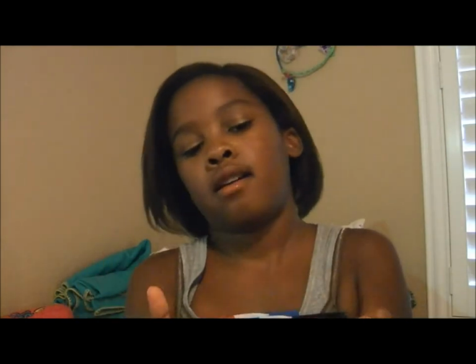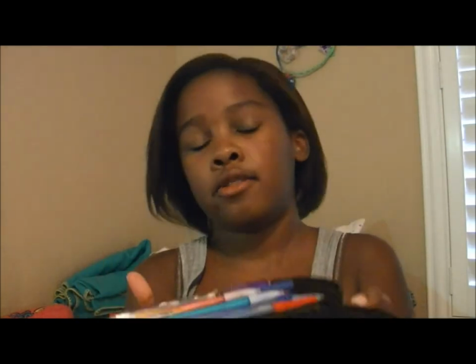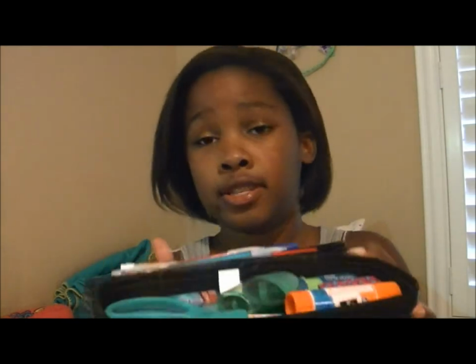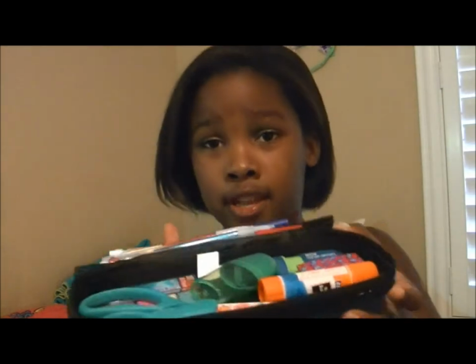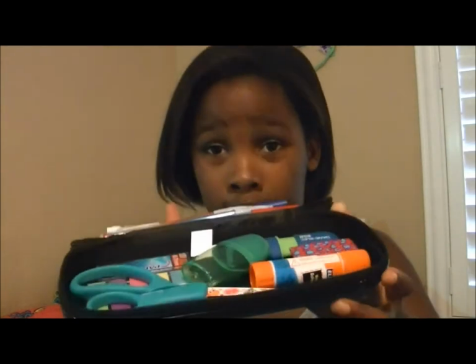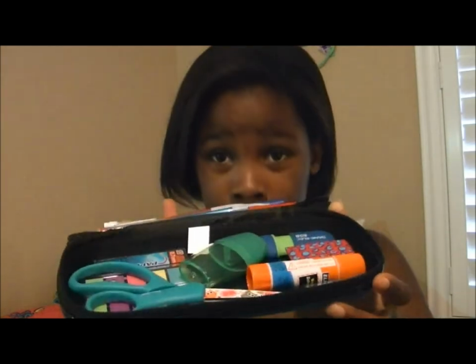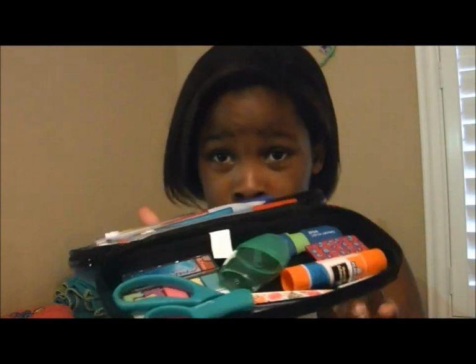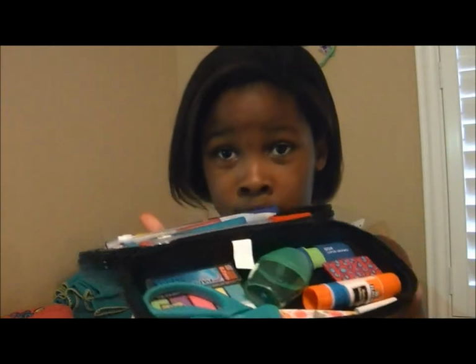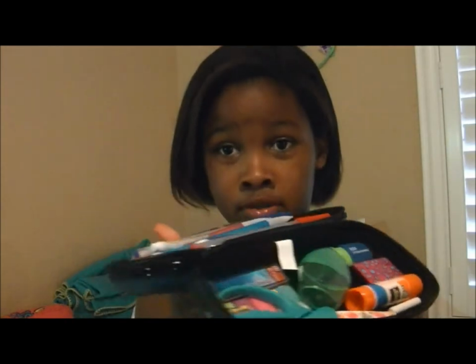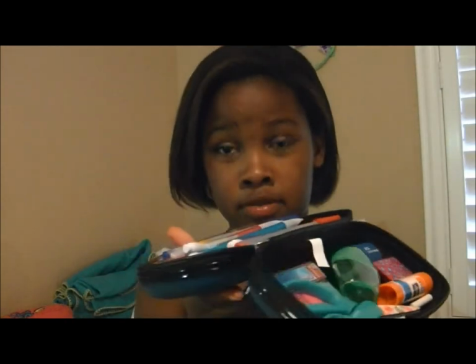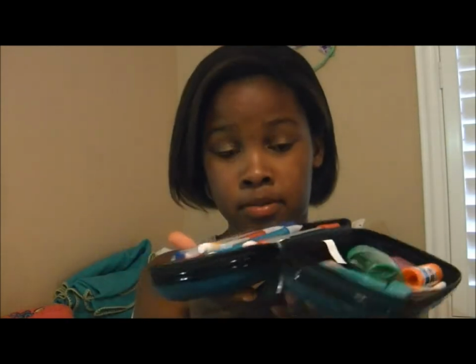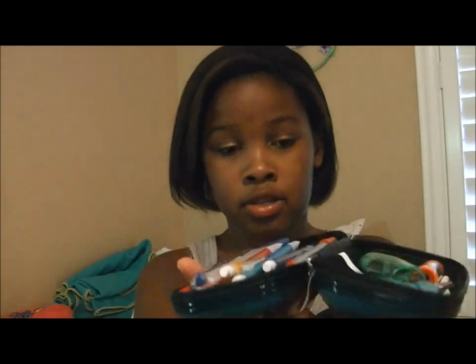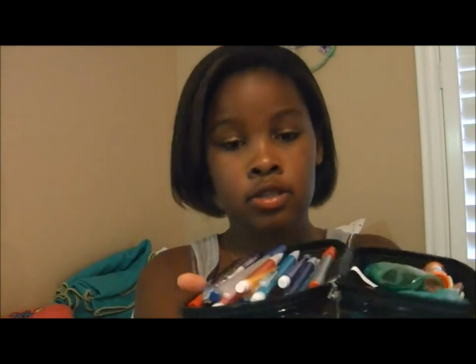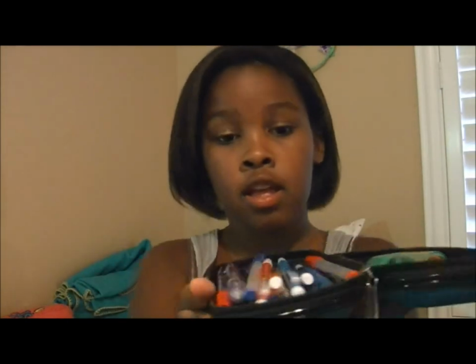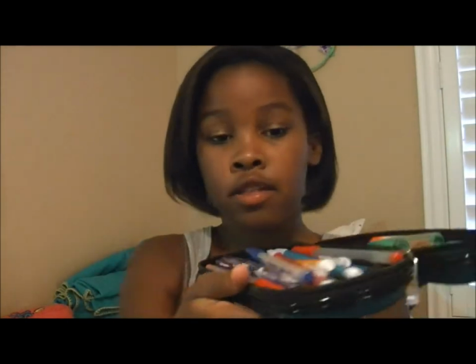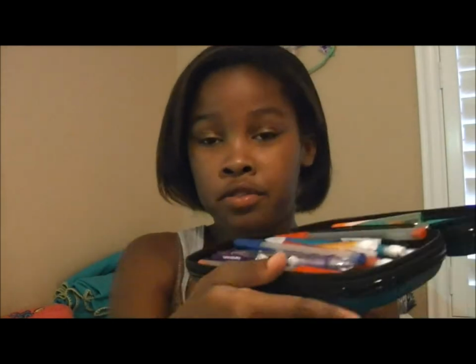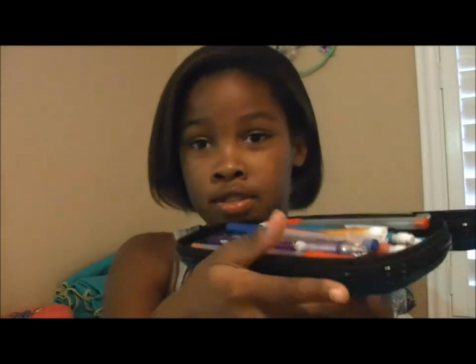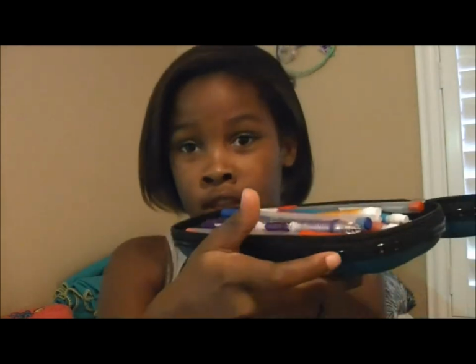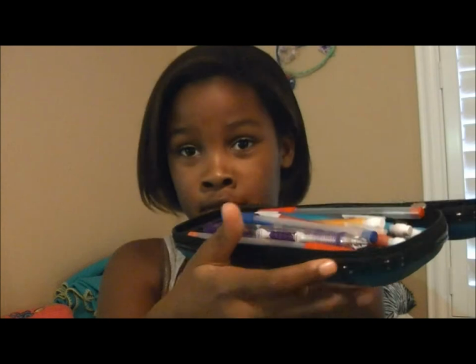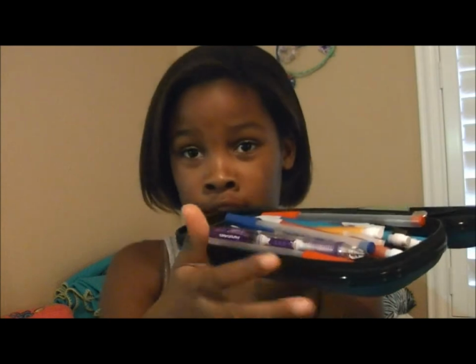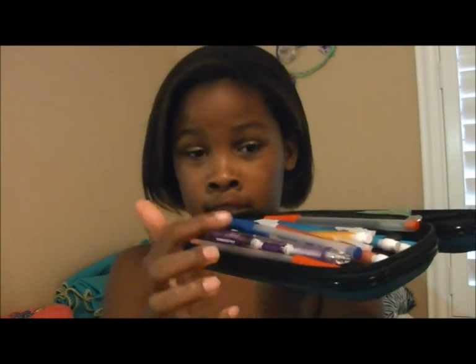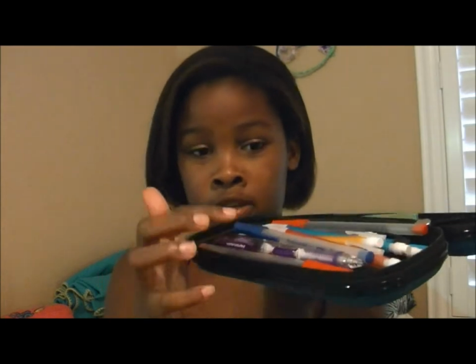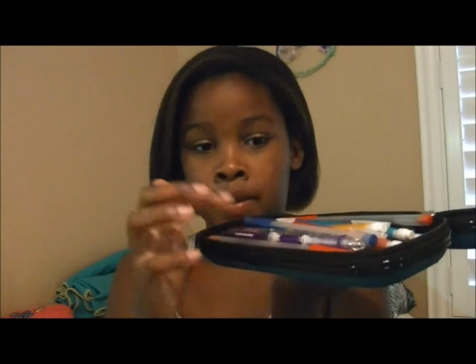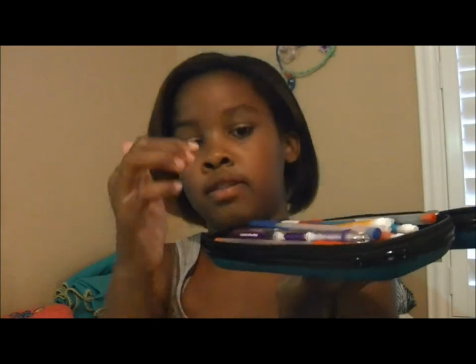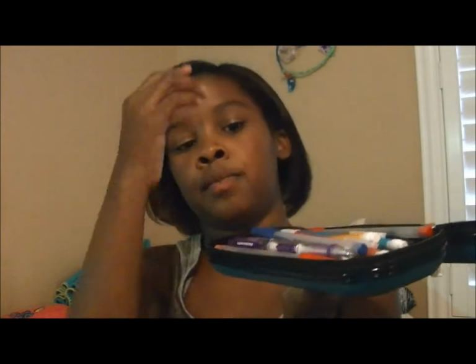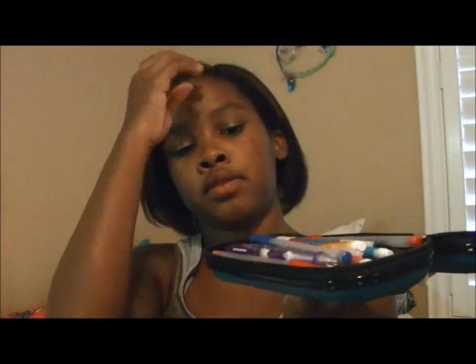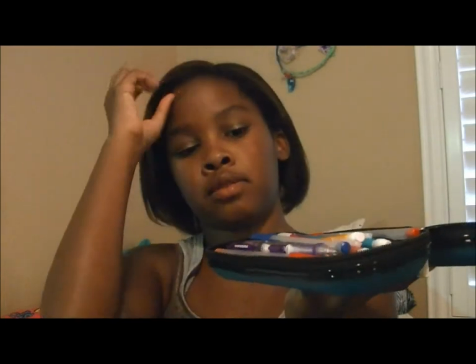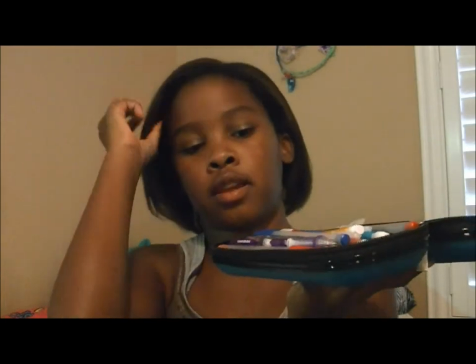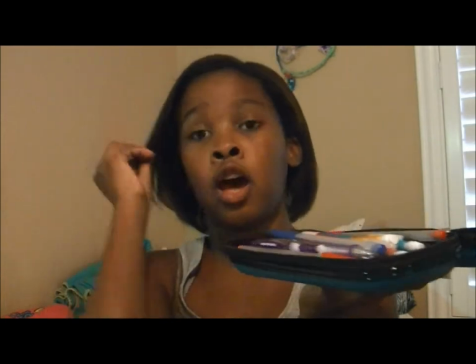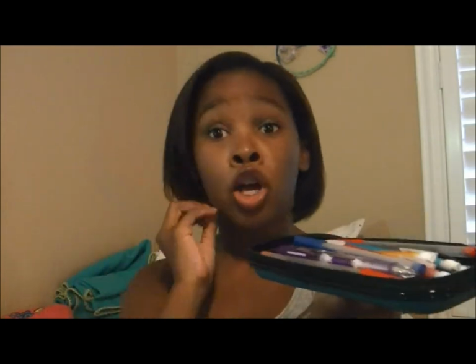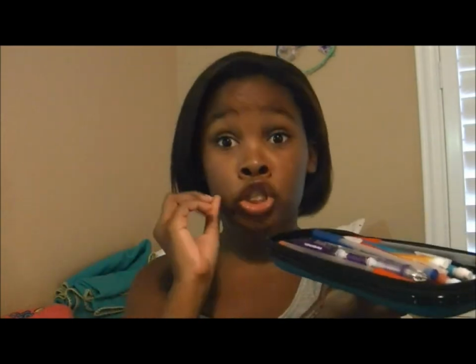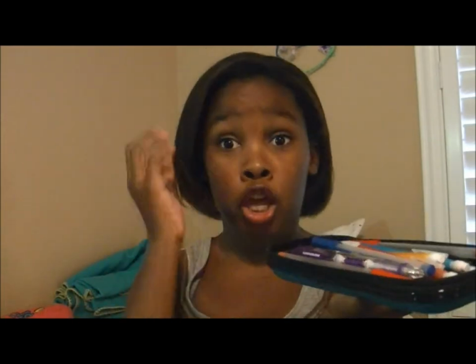On this side I have tools and supplies, and on this side I have highlighters, pens, pencils, and such.